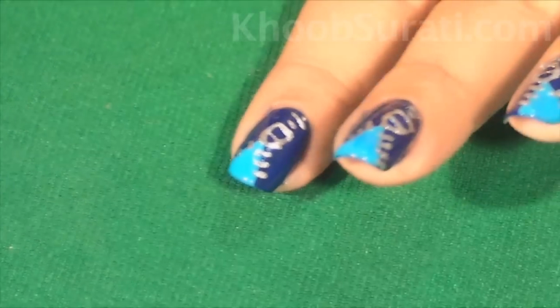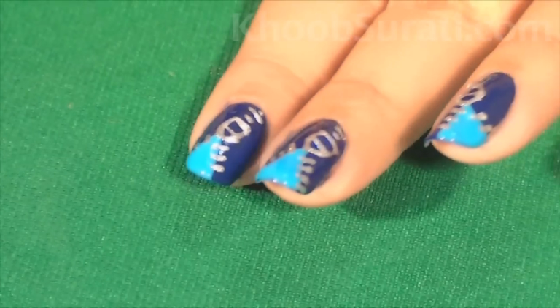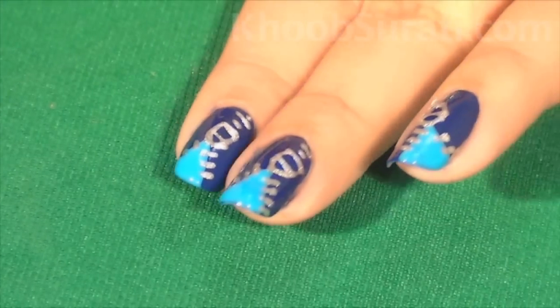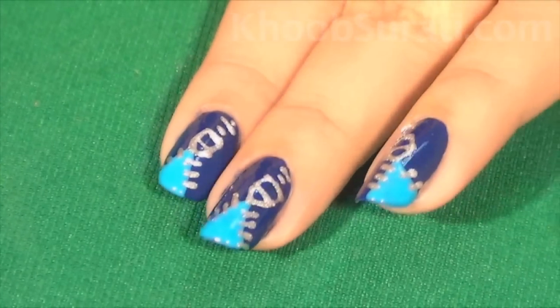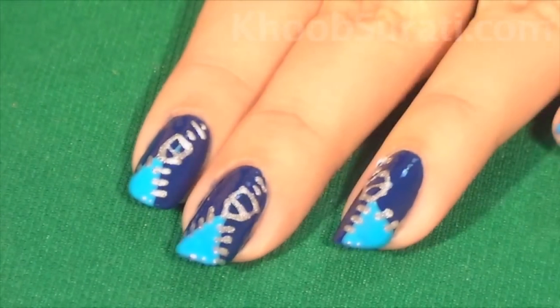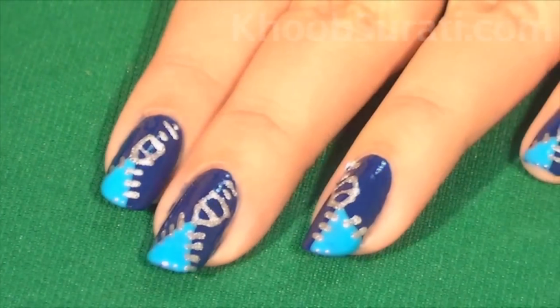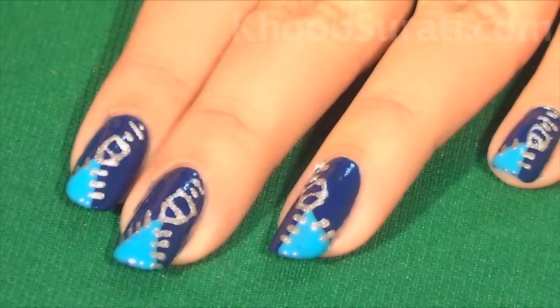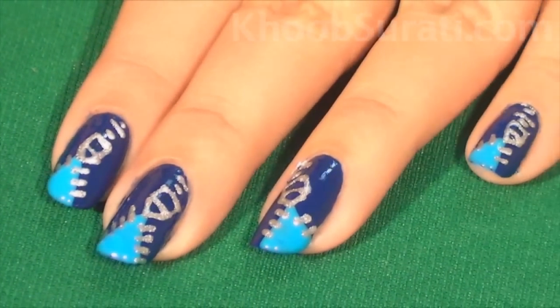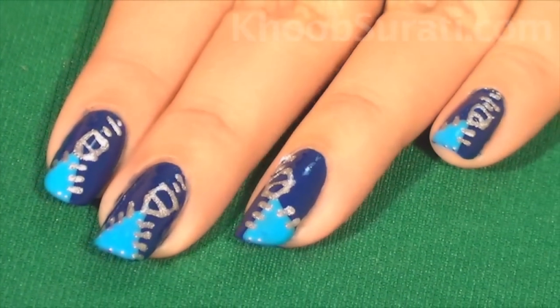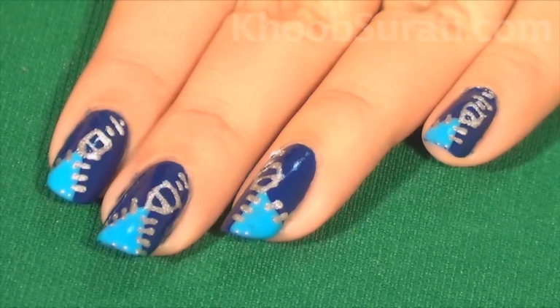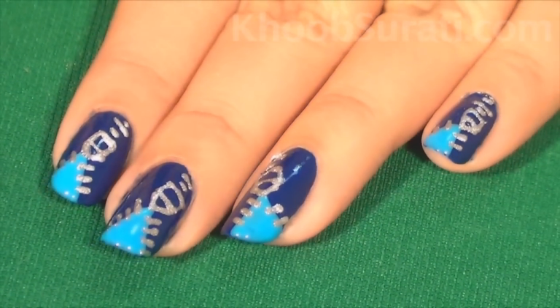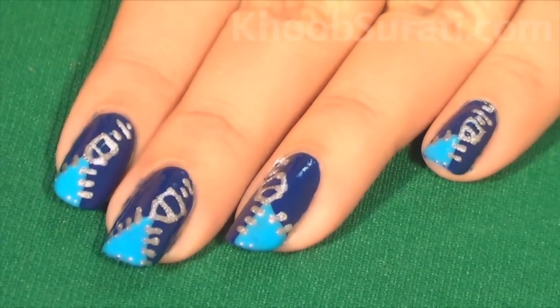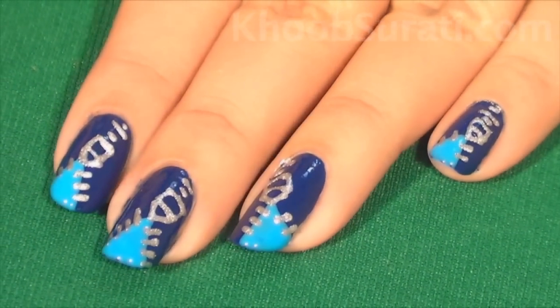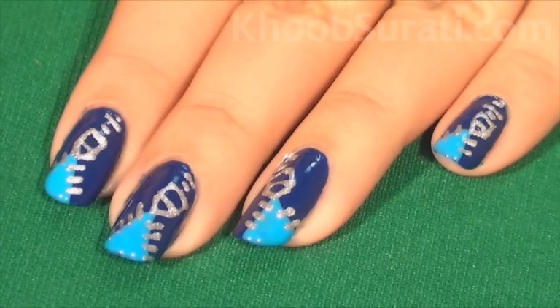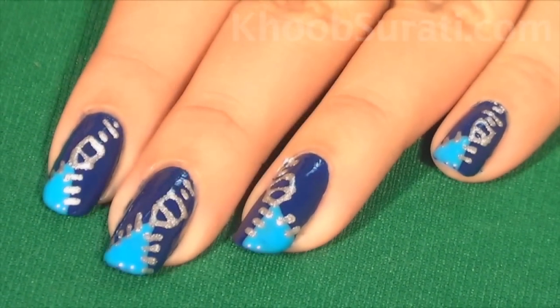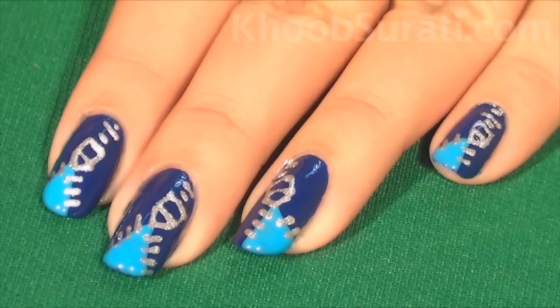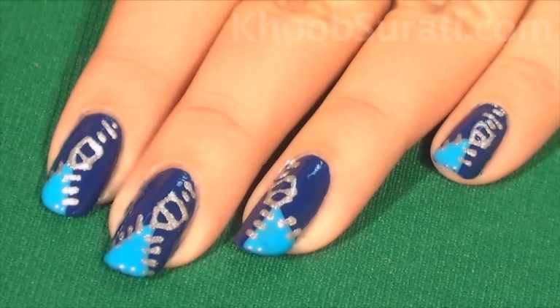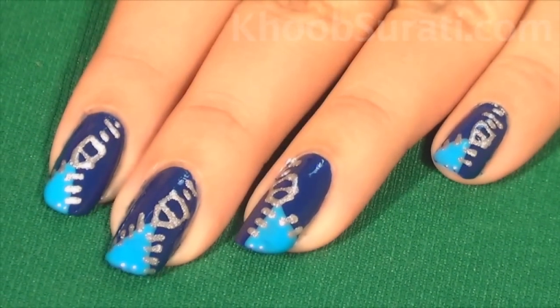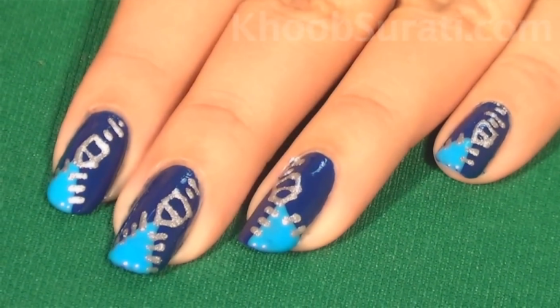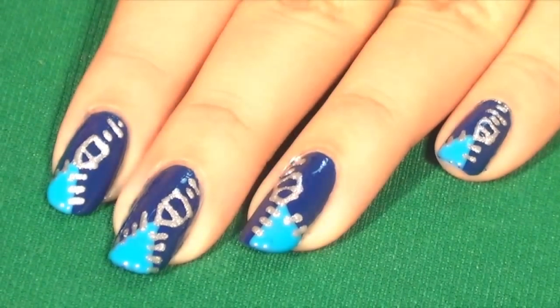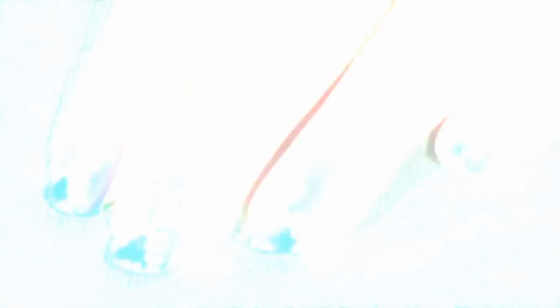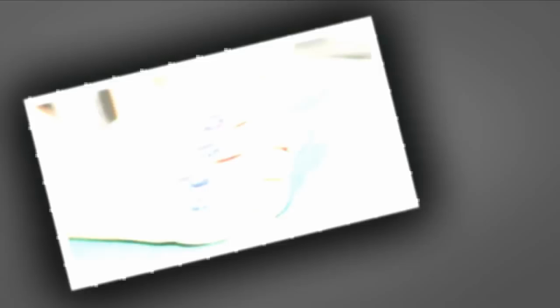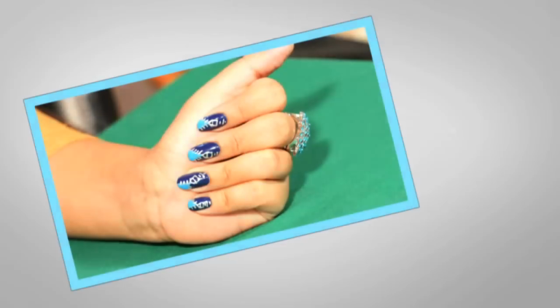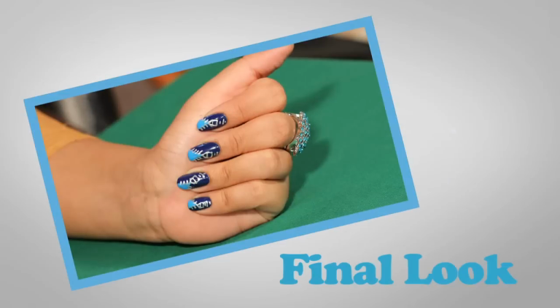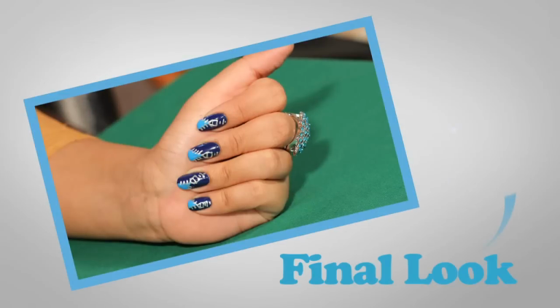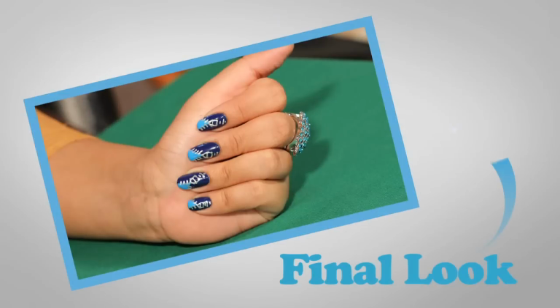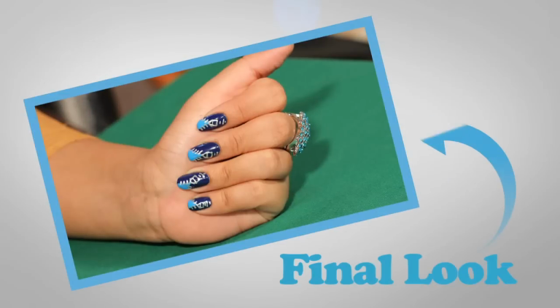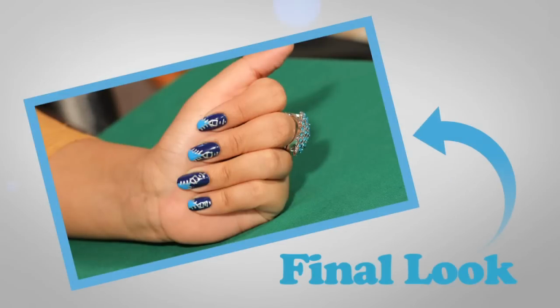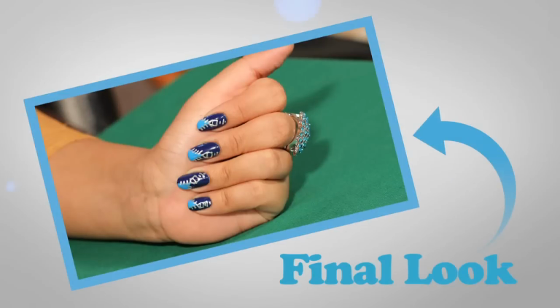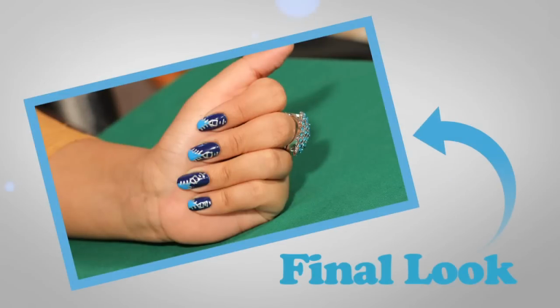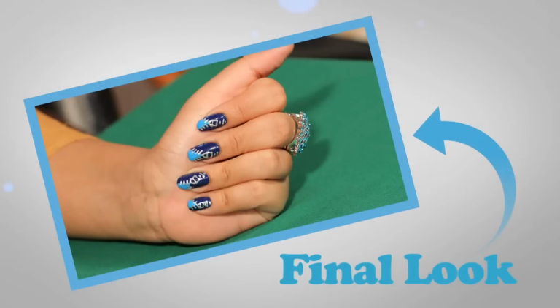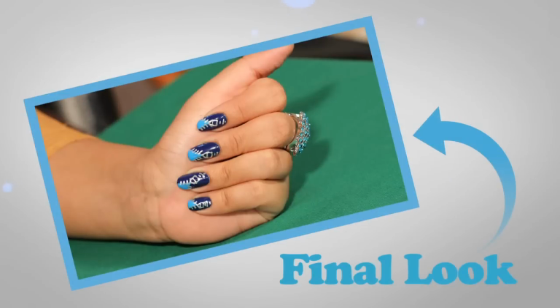Repeat the same process for all the nails, and here you go — your nail art is ready.